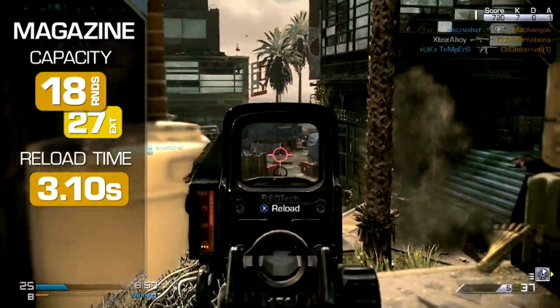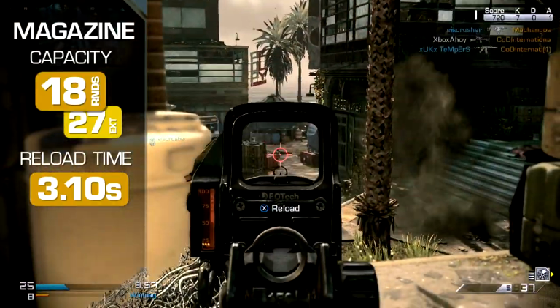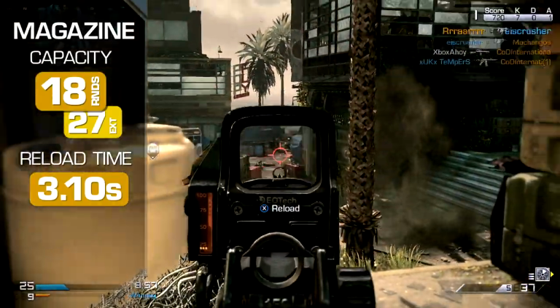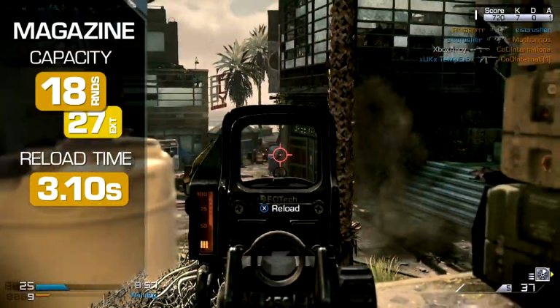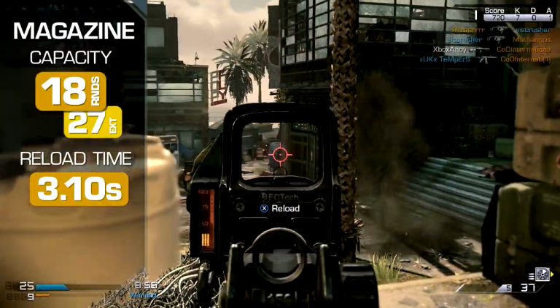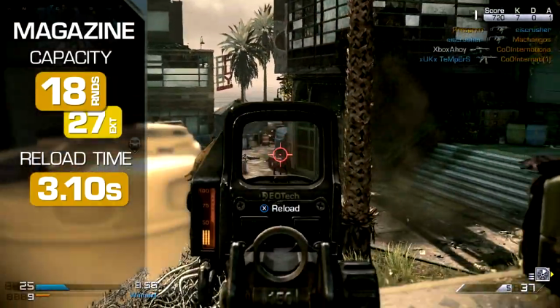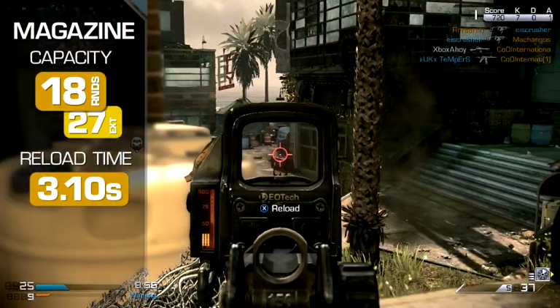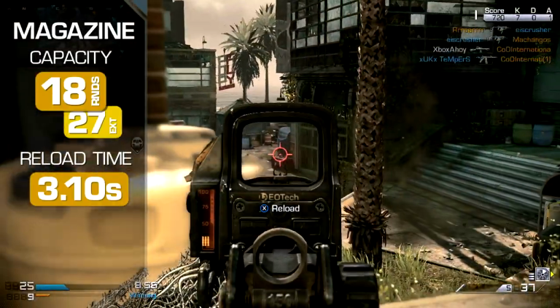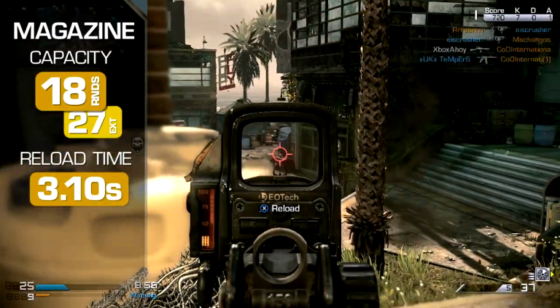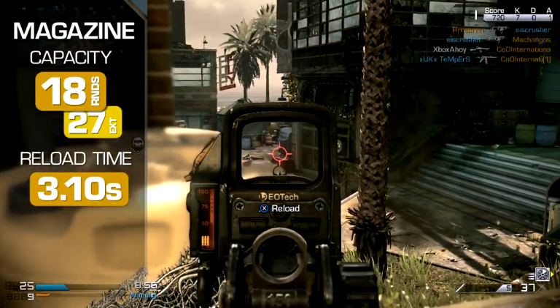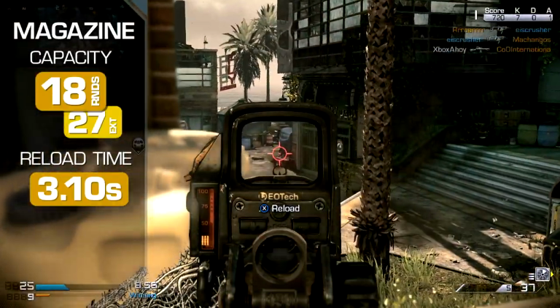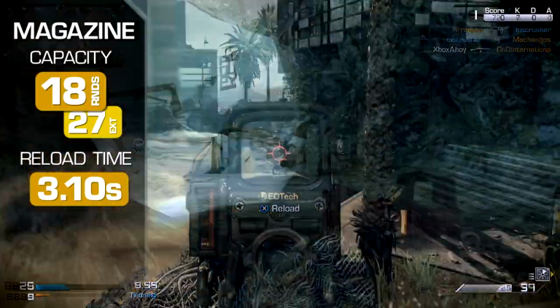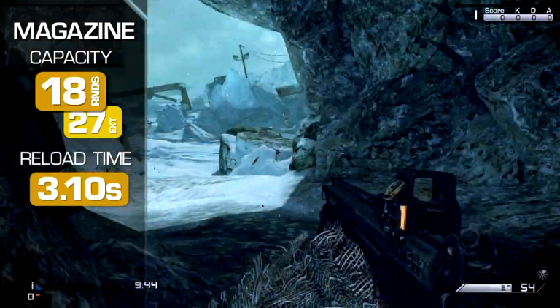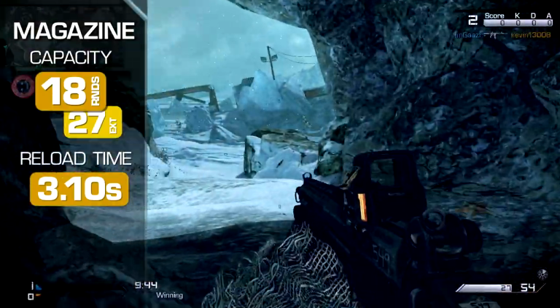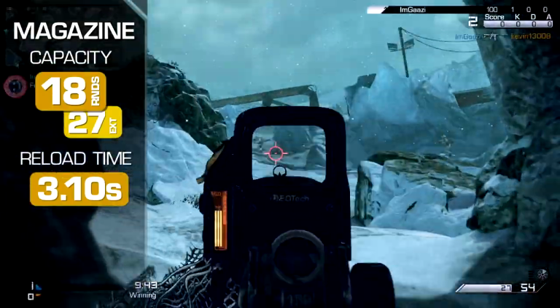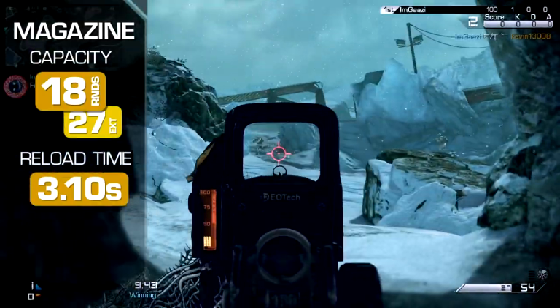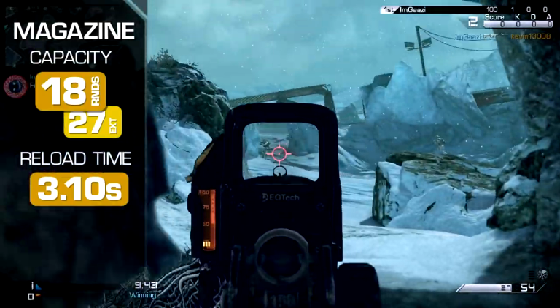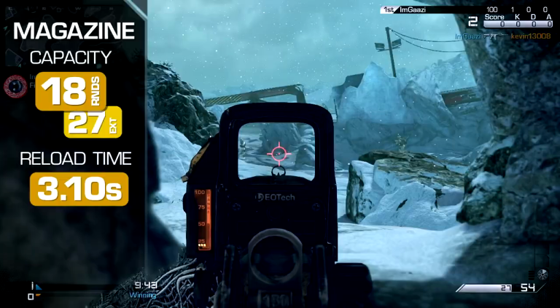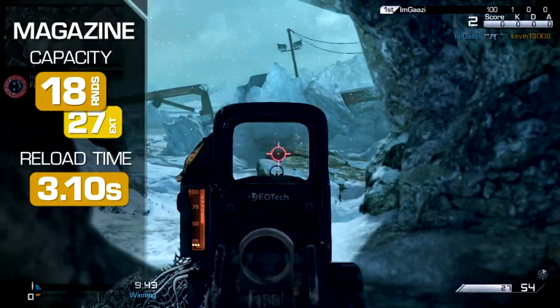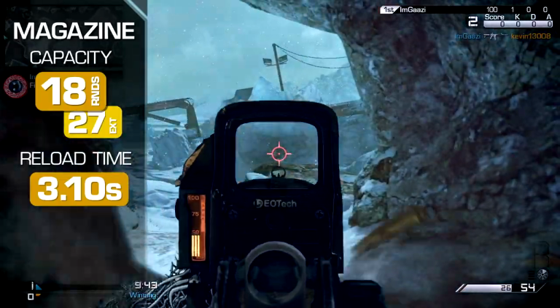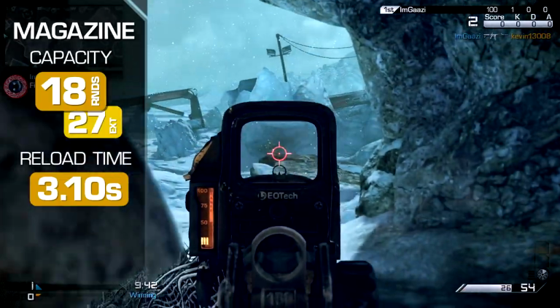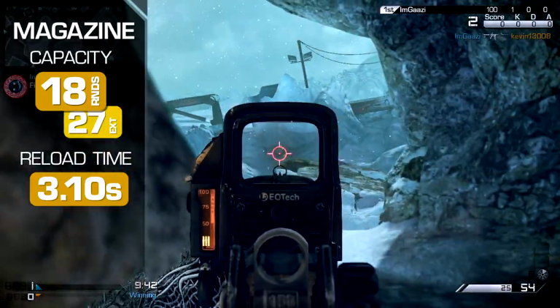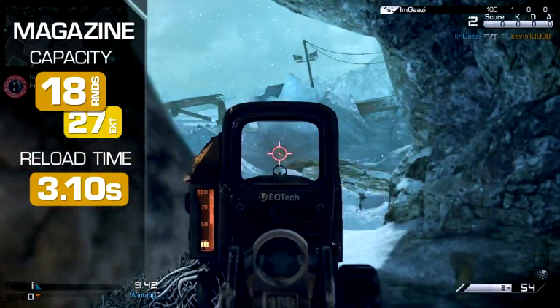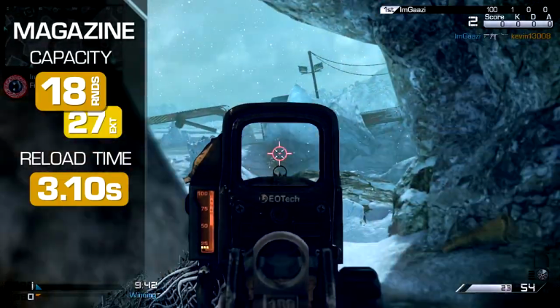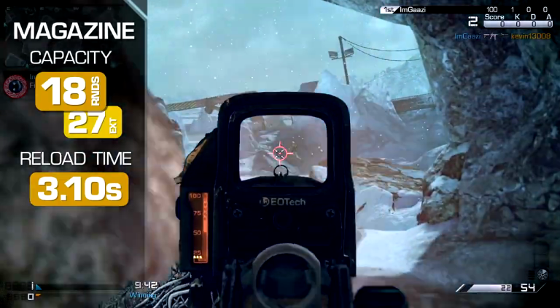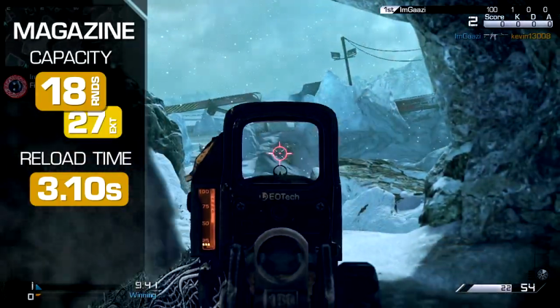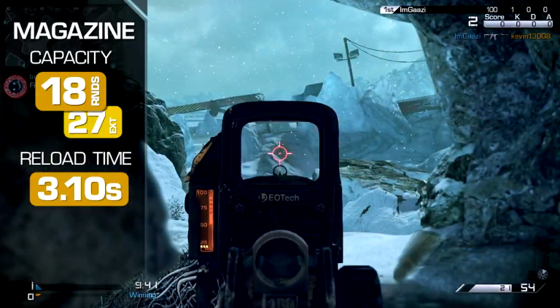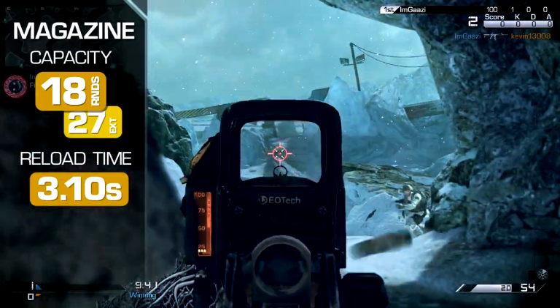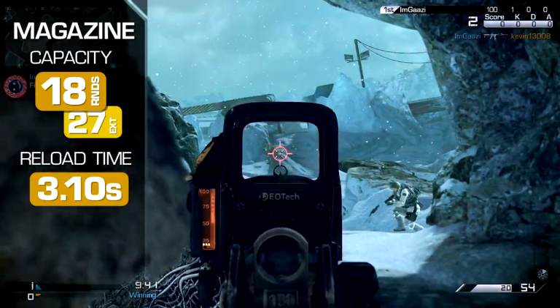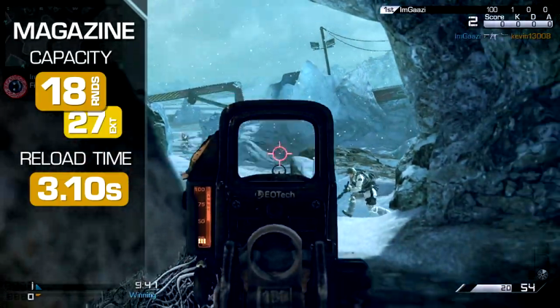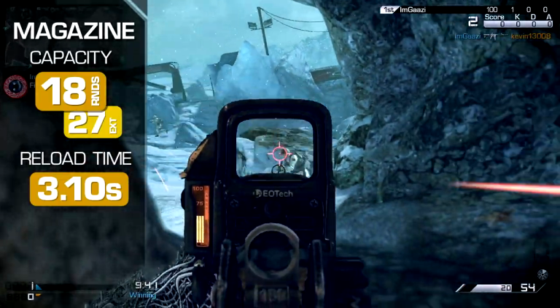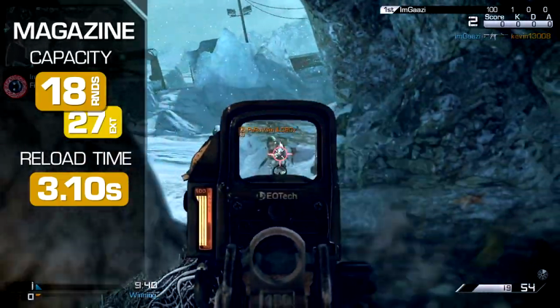Reloads are the slowest in class, but still manageable enough, at 3.1 seconds to complete.